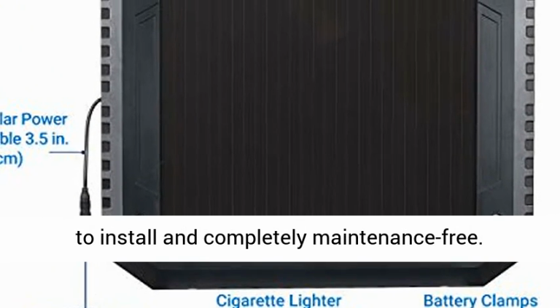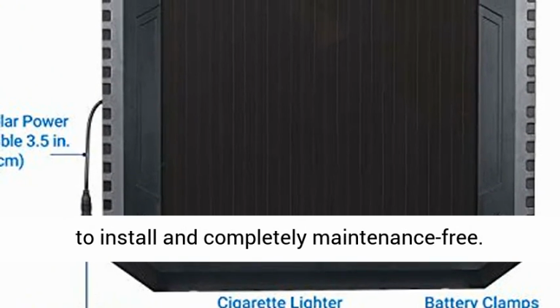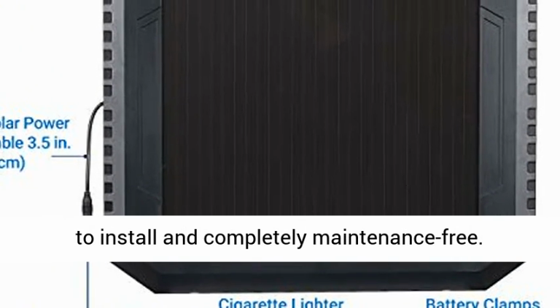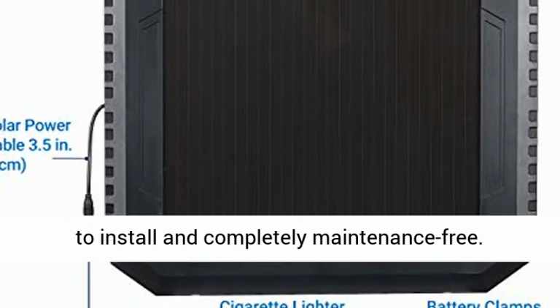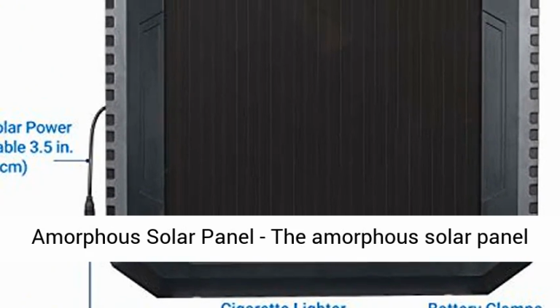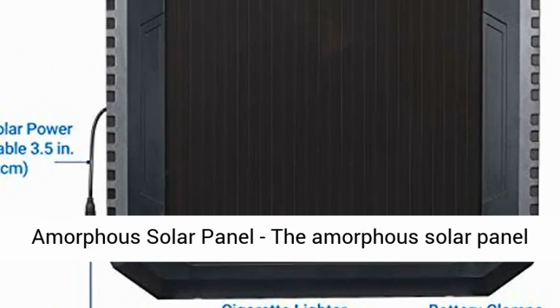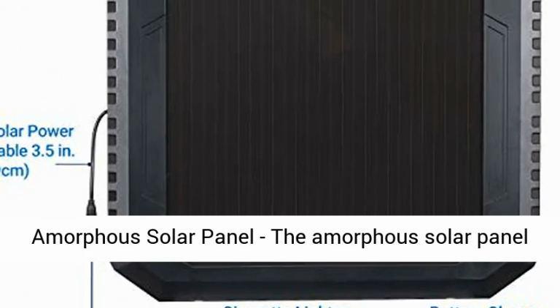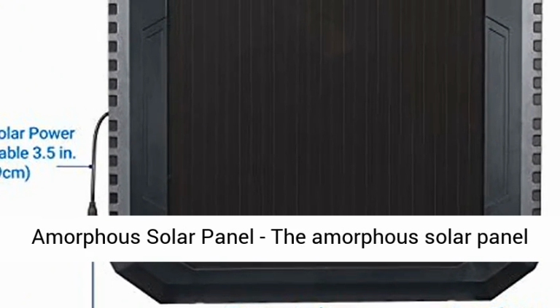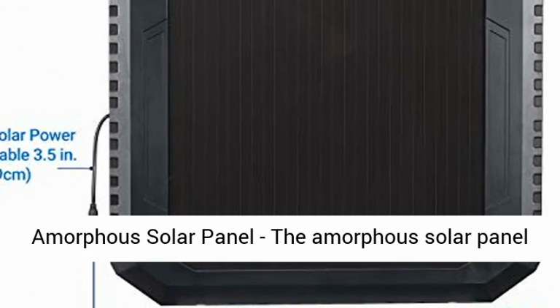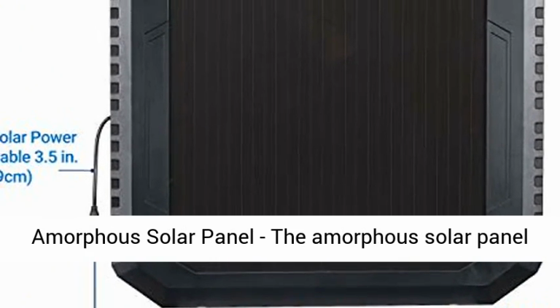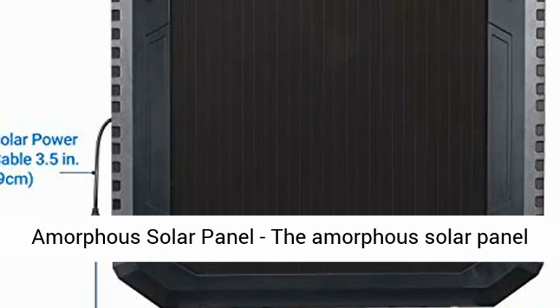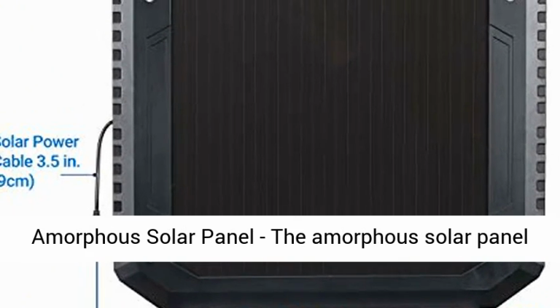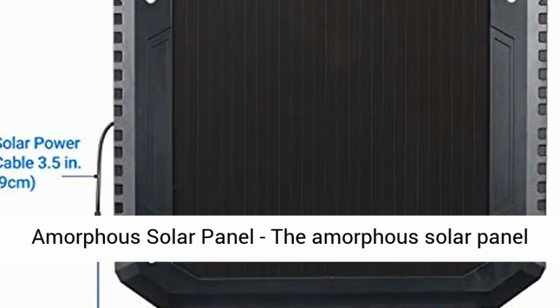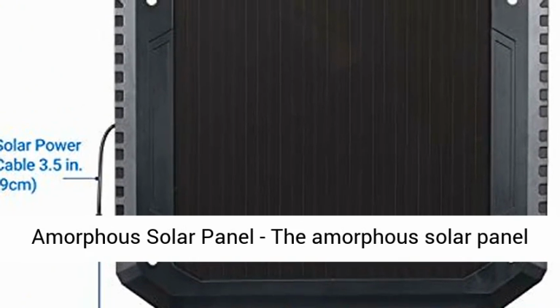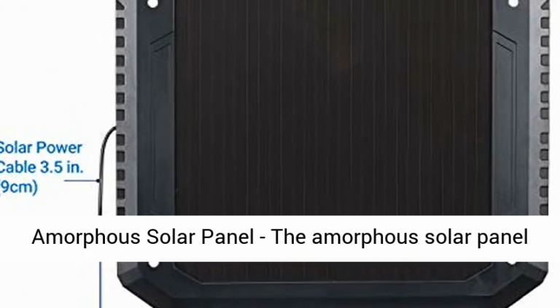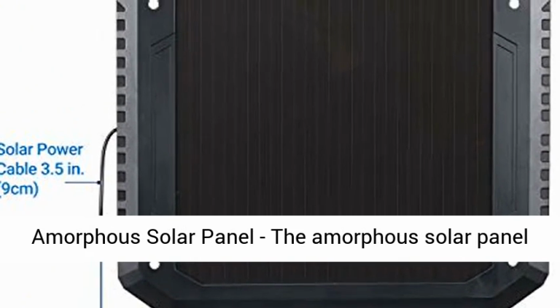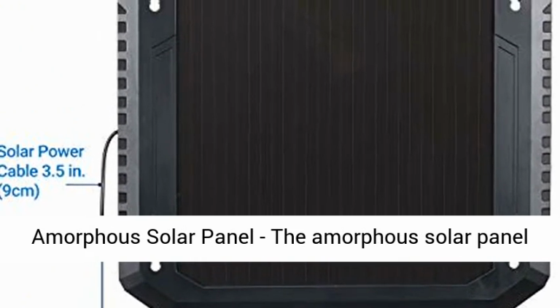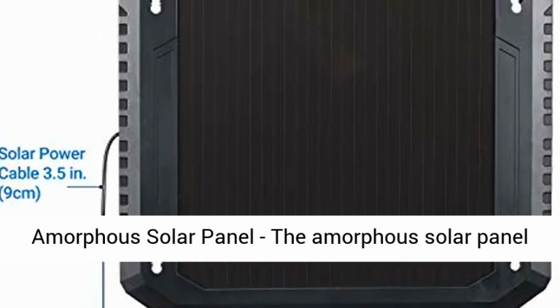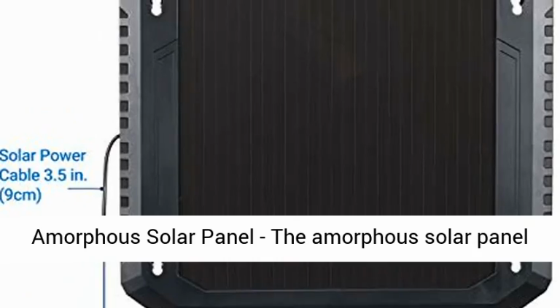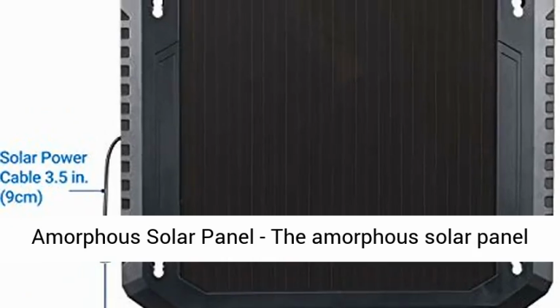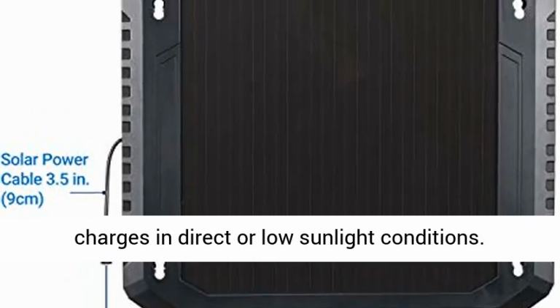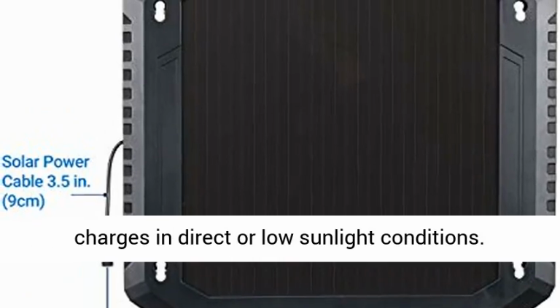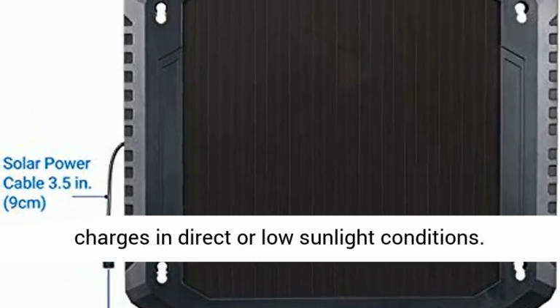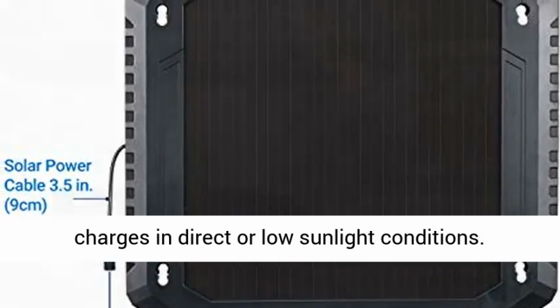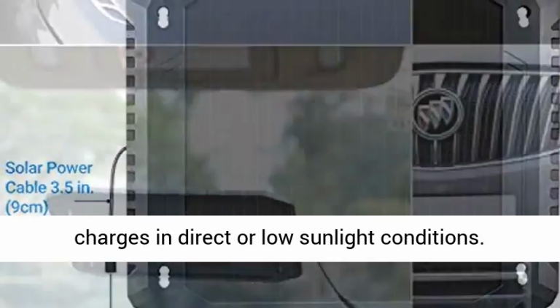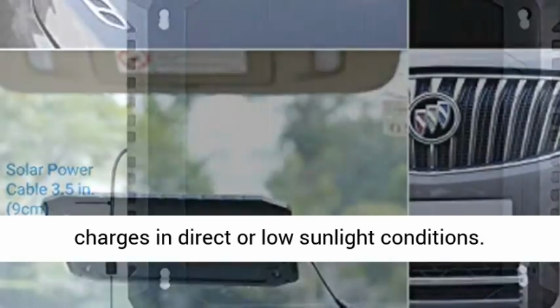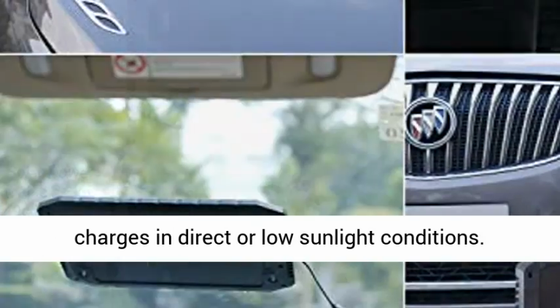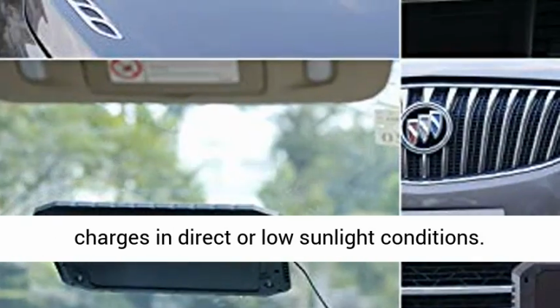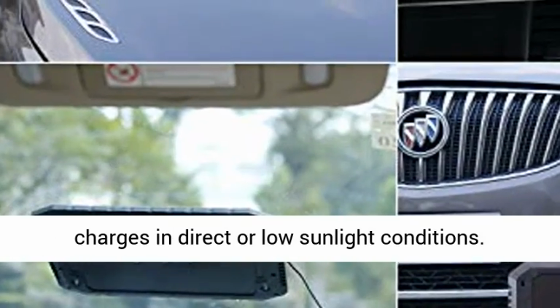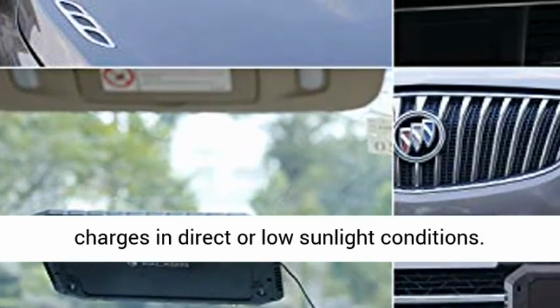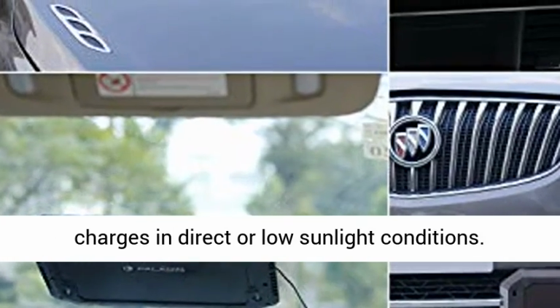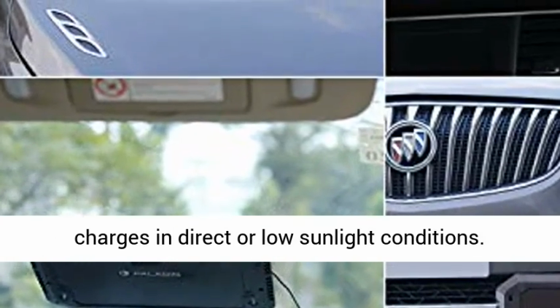Amorphous Solar Panel: the amorphous solar panel charges in direct or low sunlight conditions.